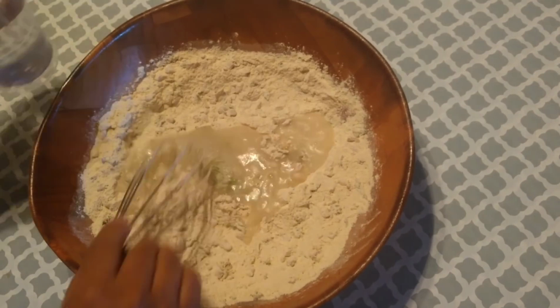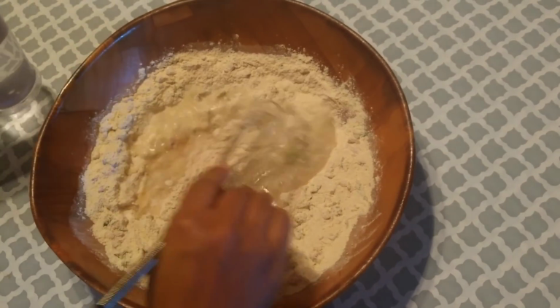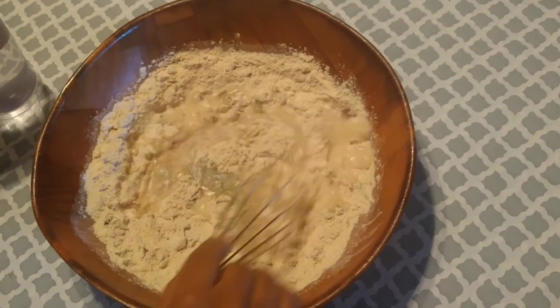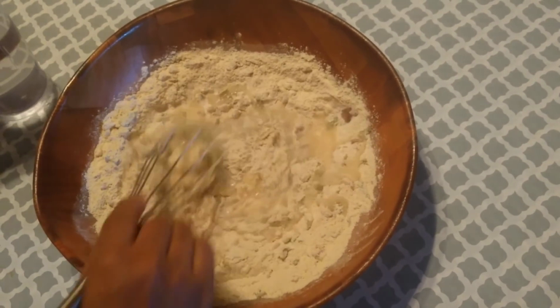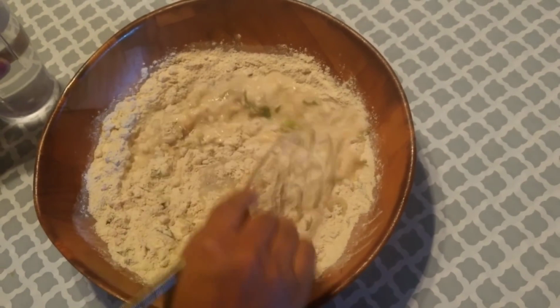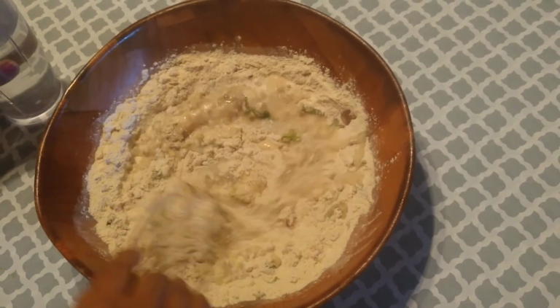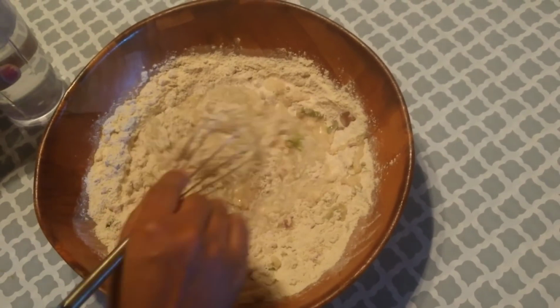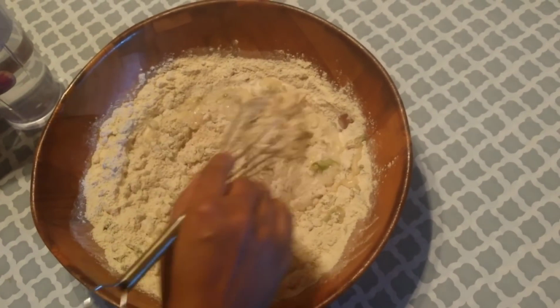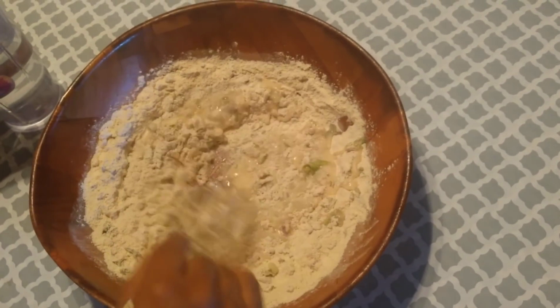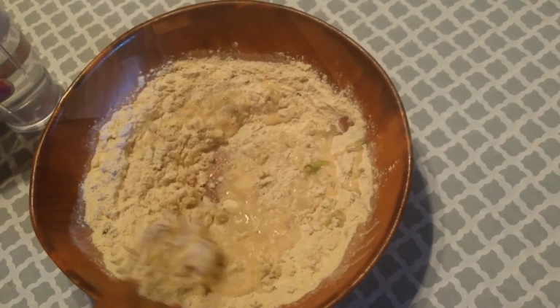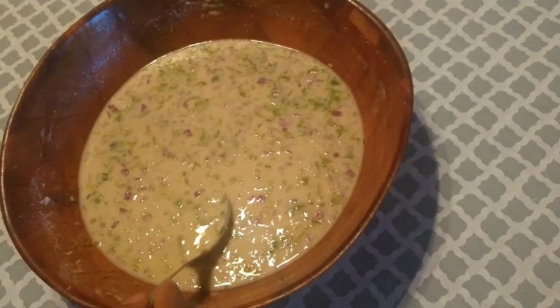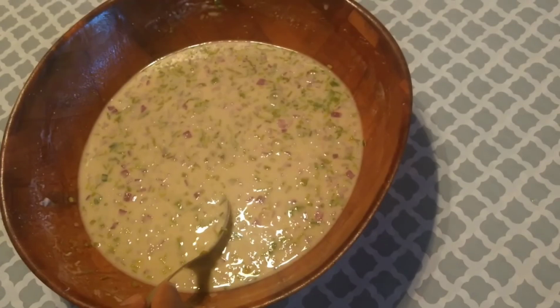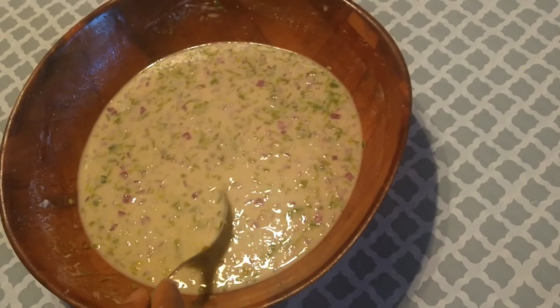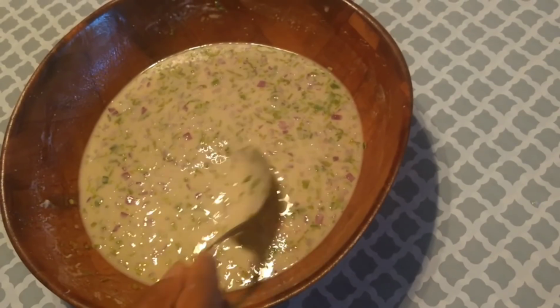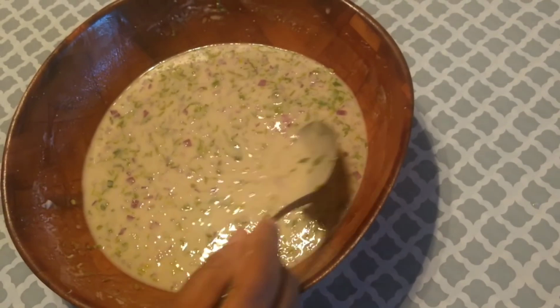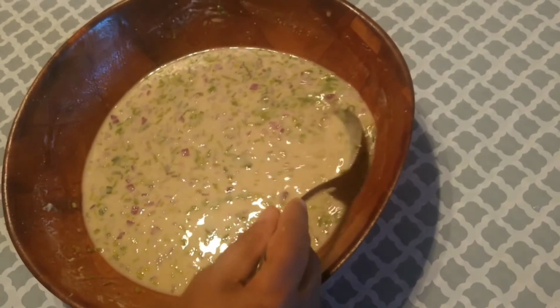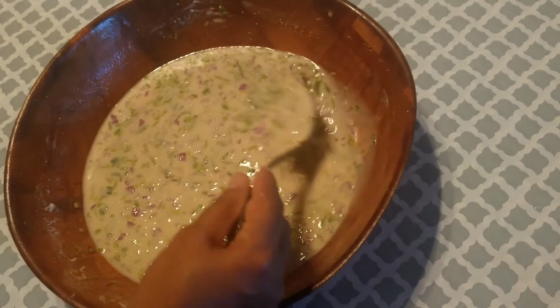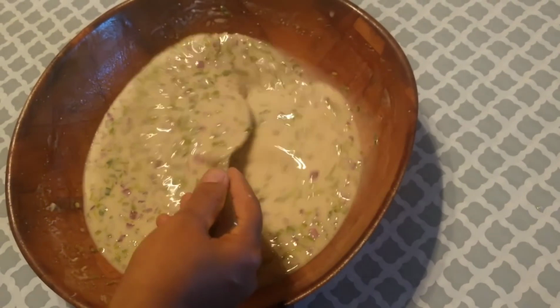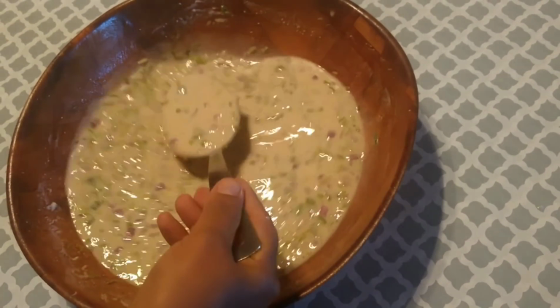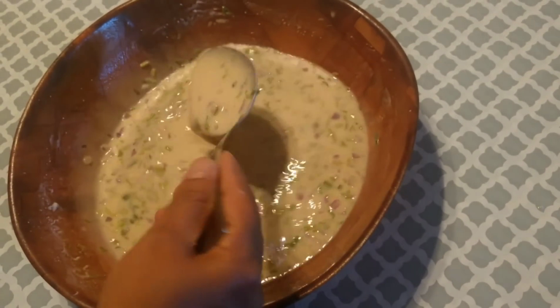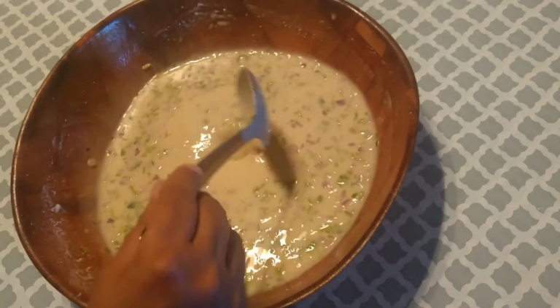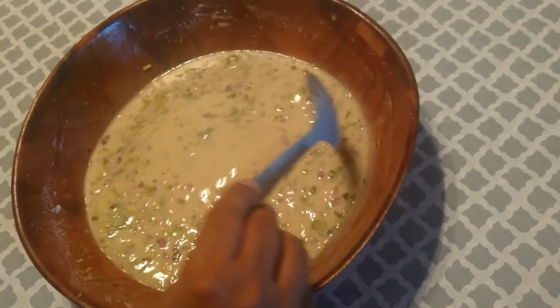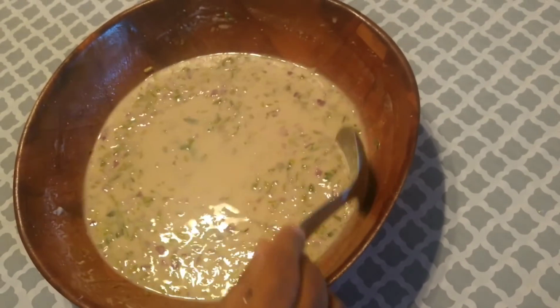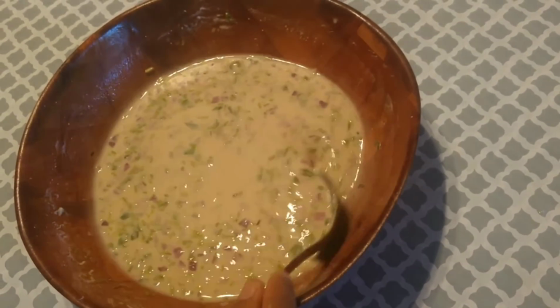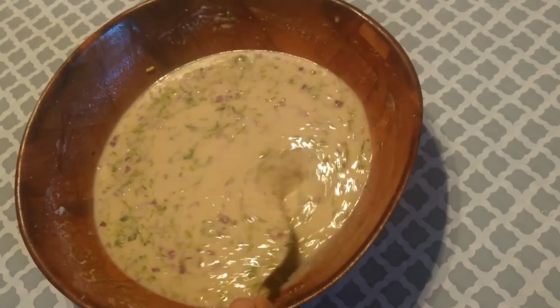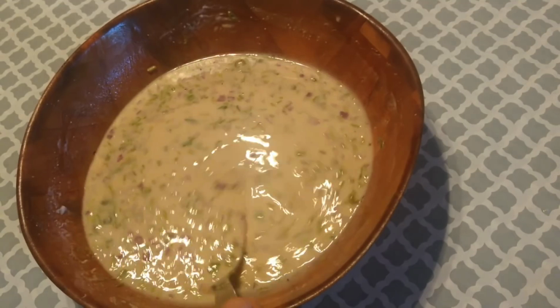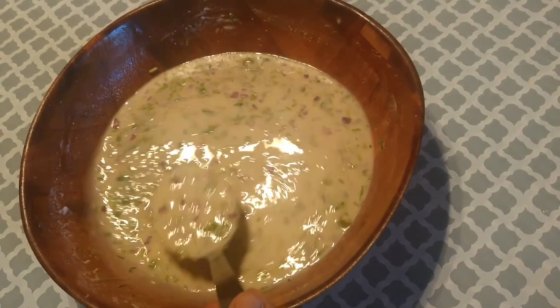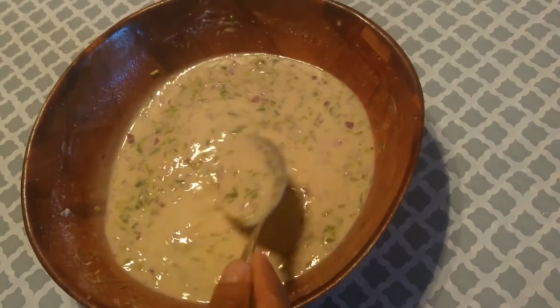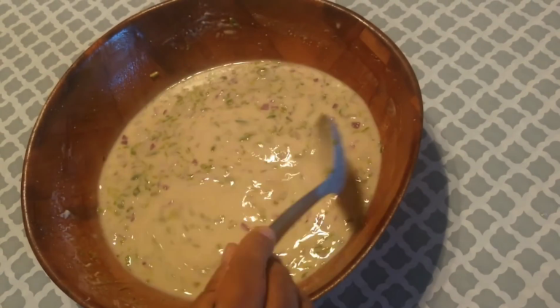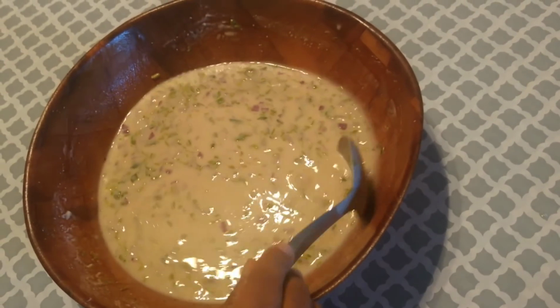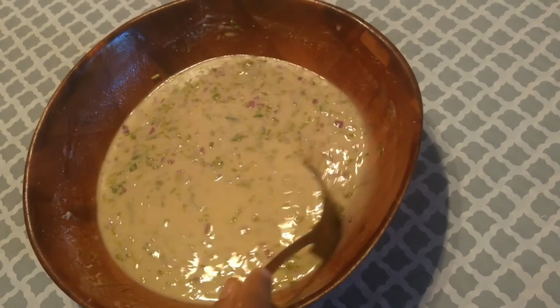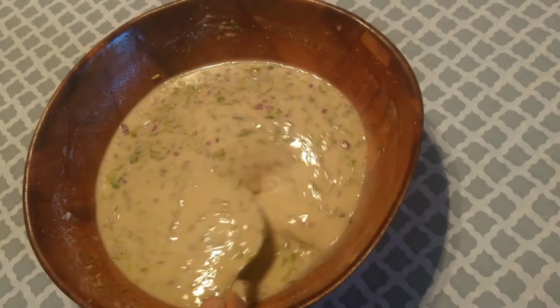The batter is ready. I'm resting it for around 20 minutes.